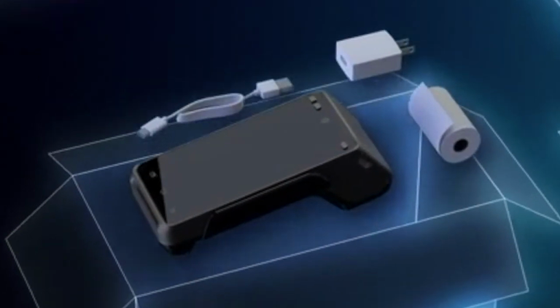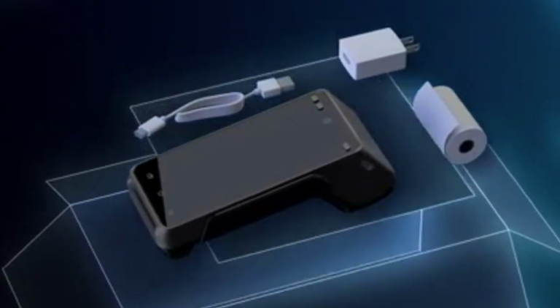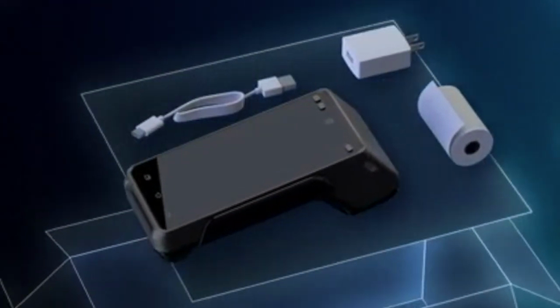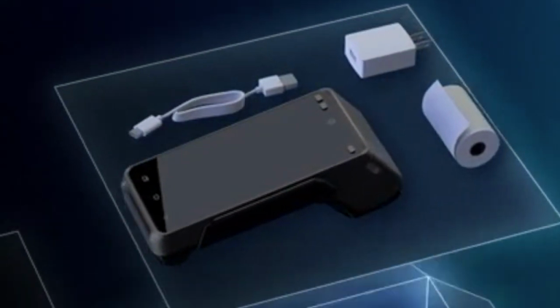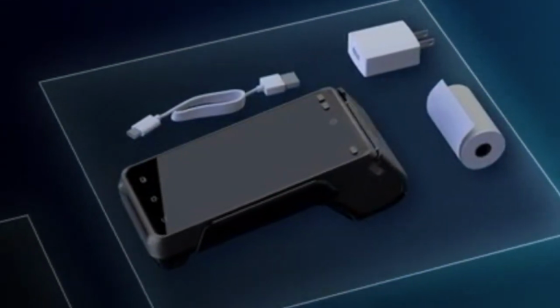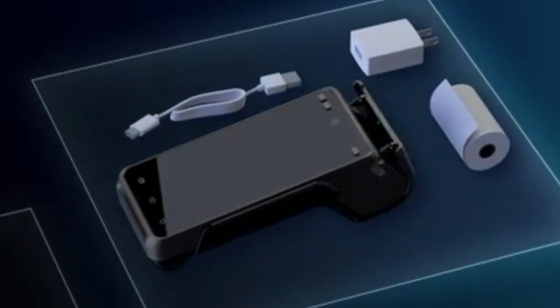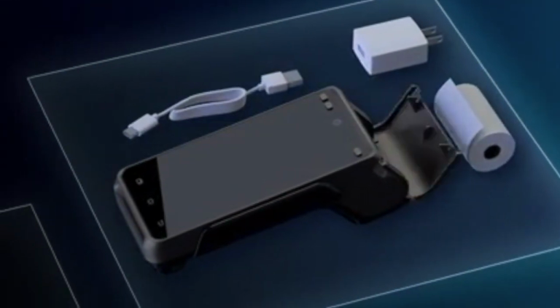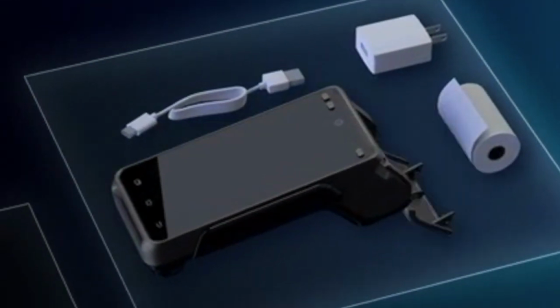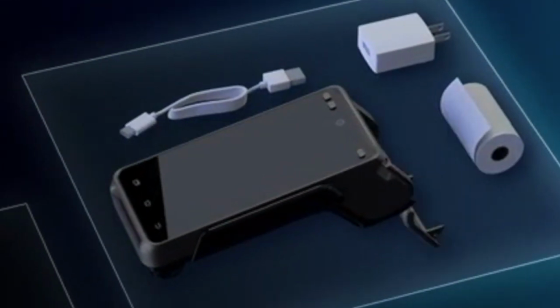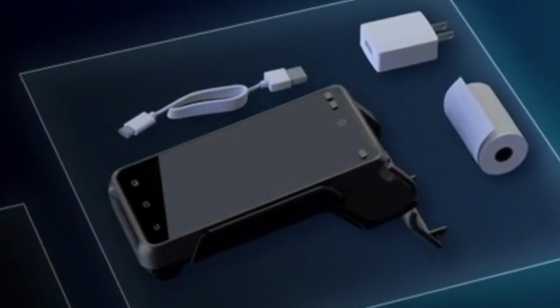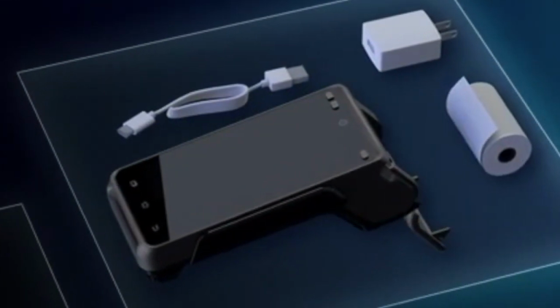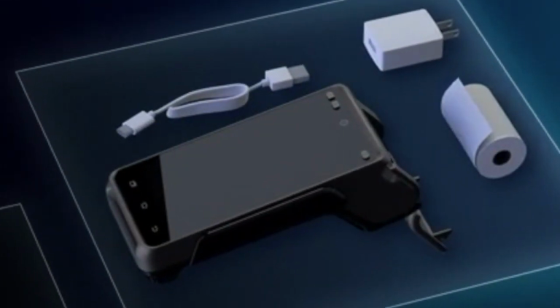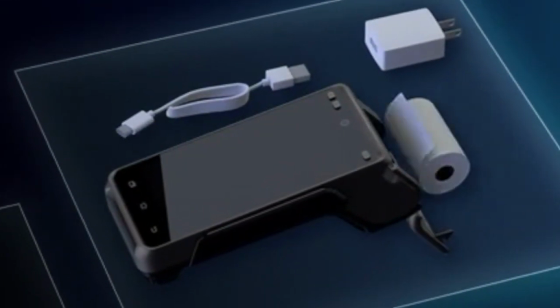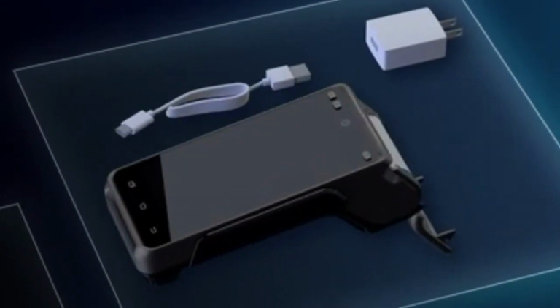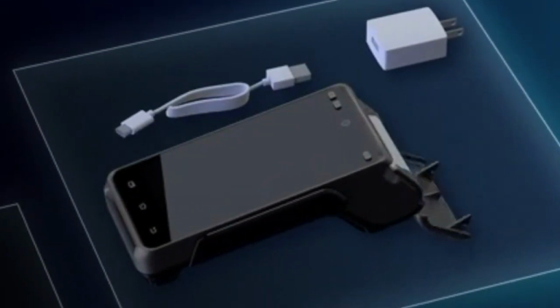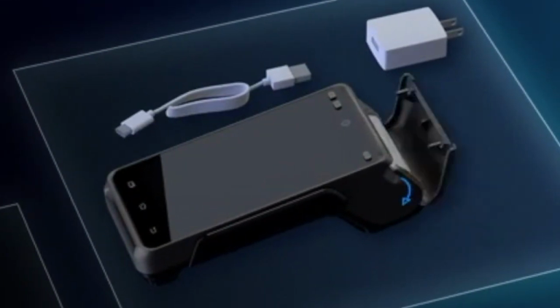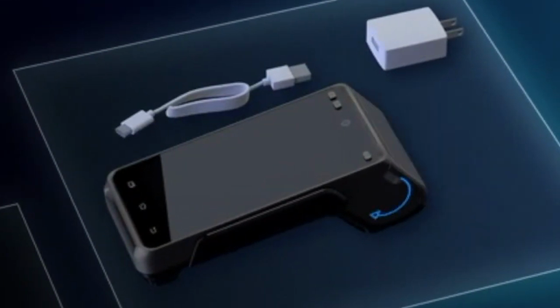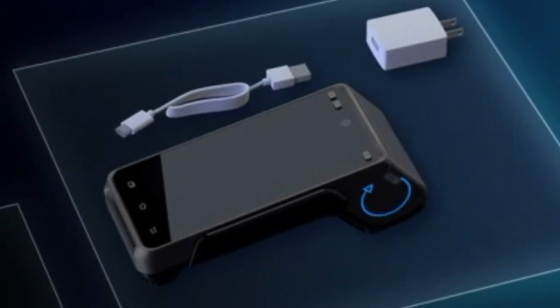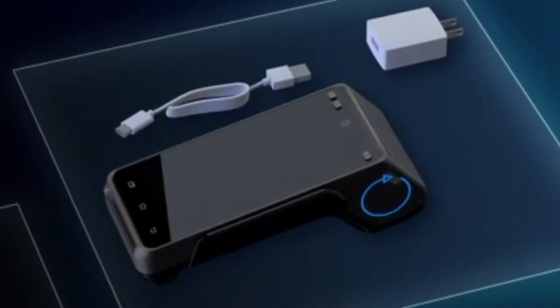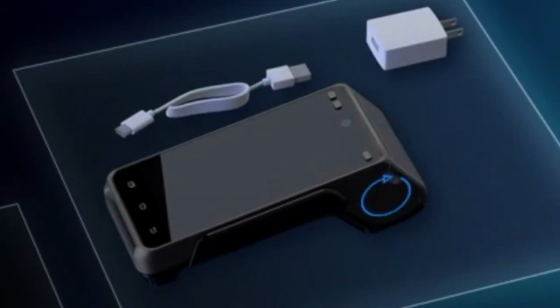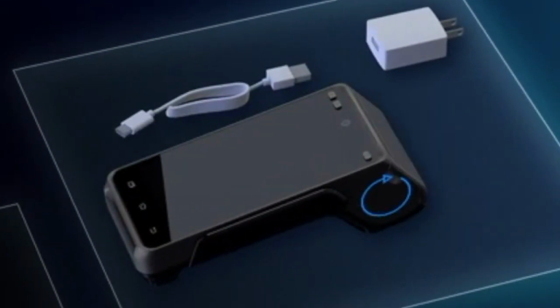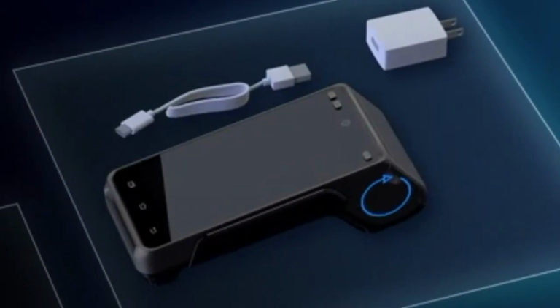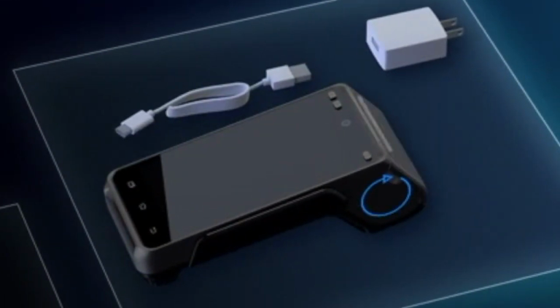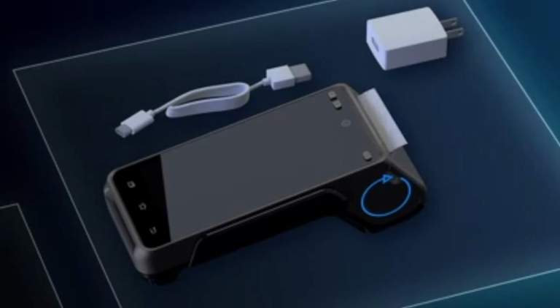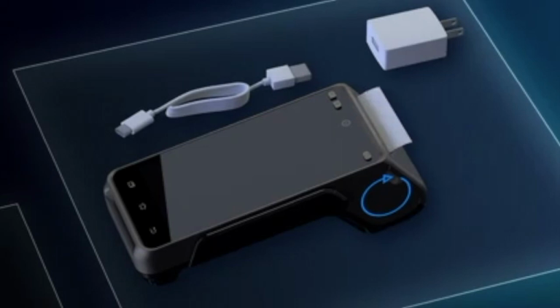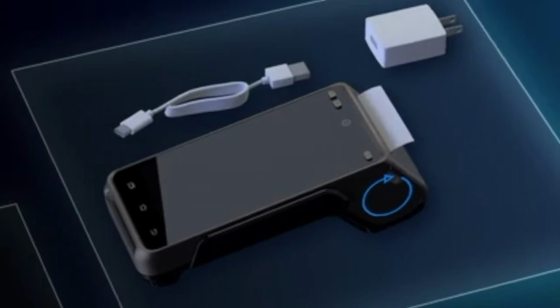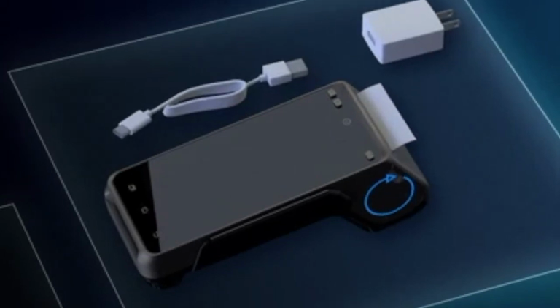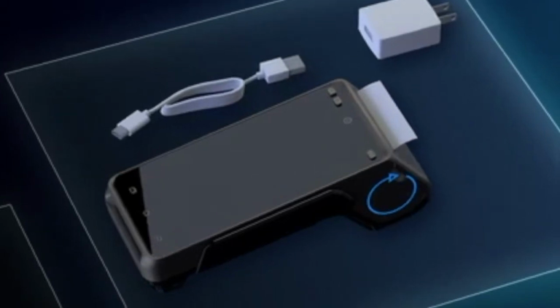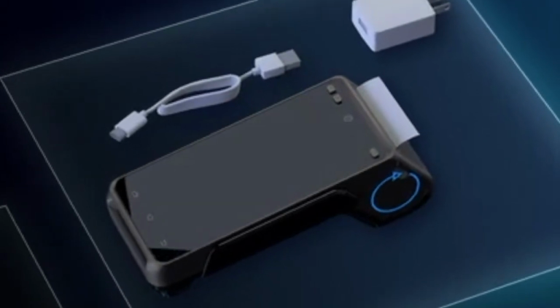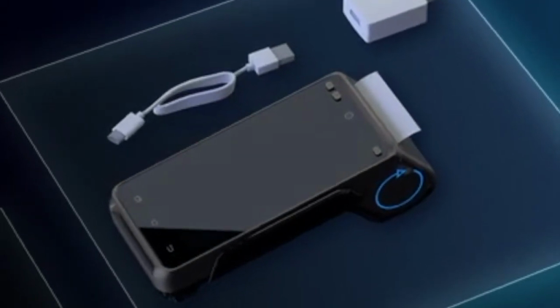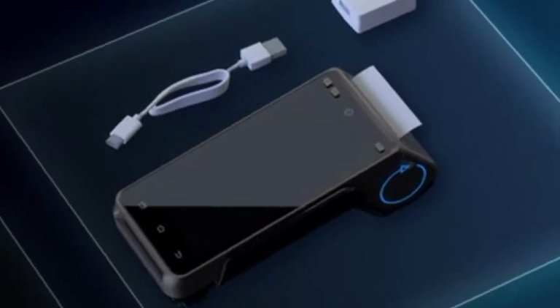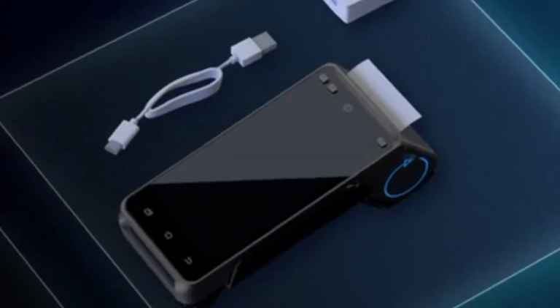It's important to always have paper in the device. Place the roll in so it feeds from the bottom, not the other way around.